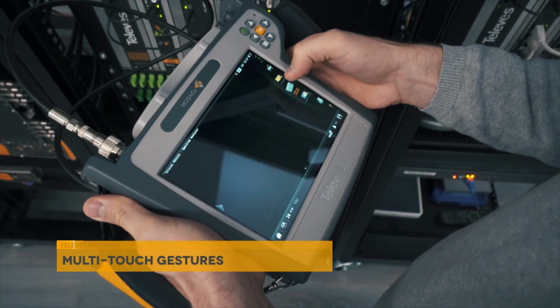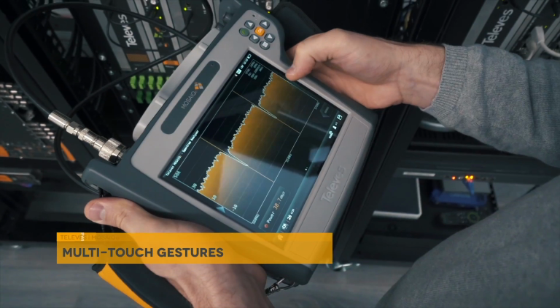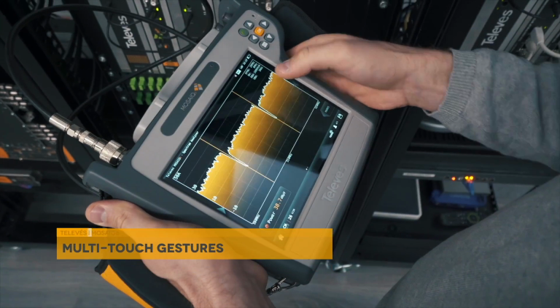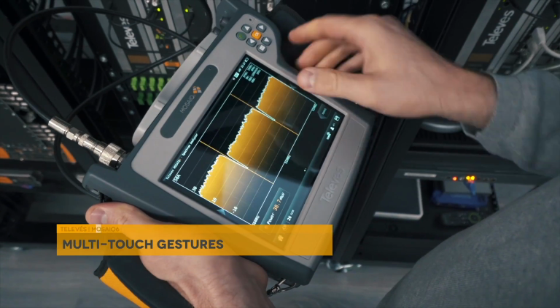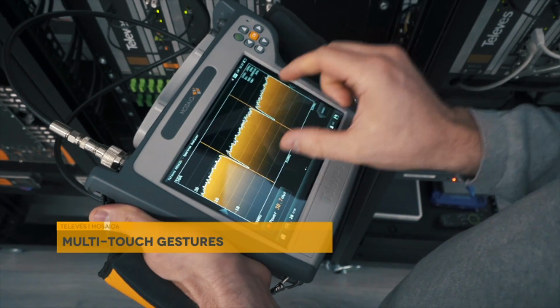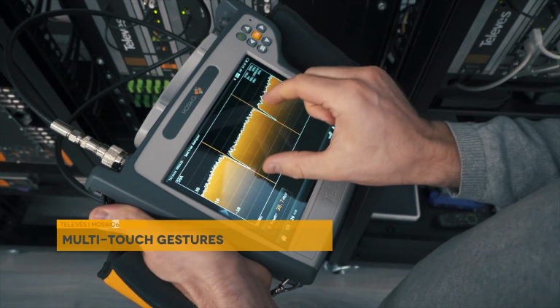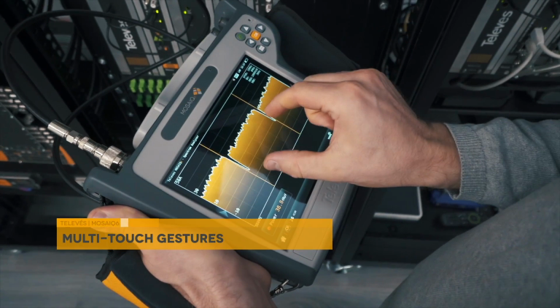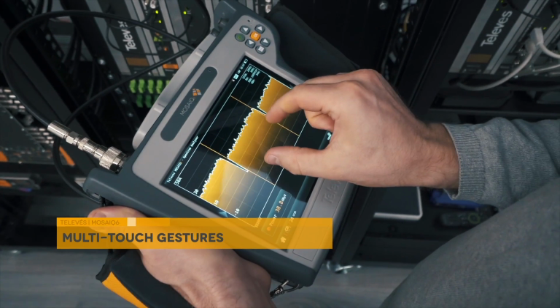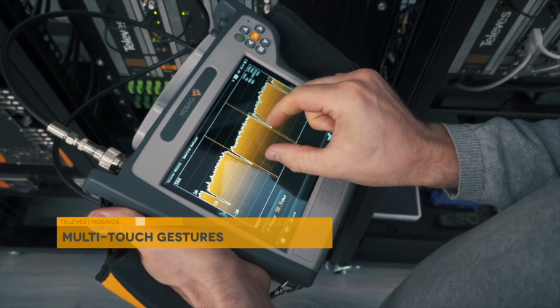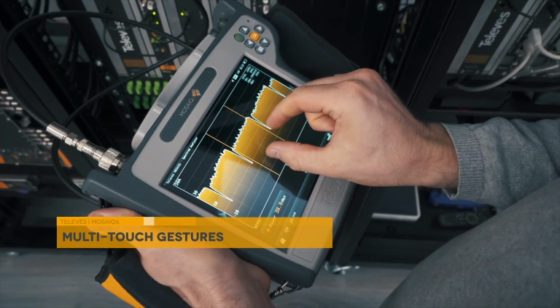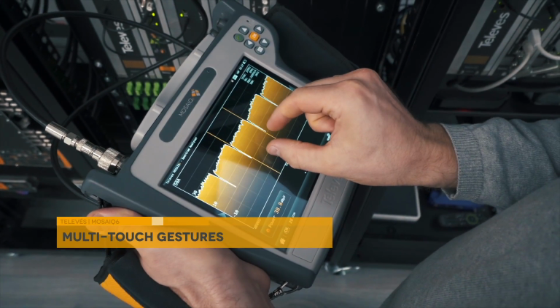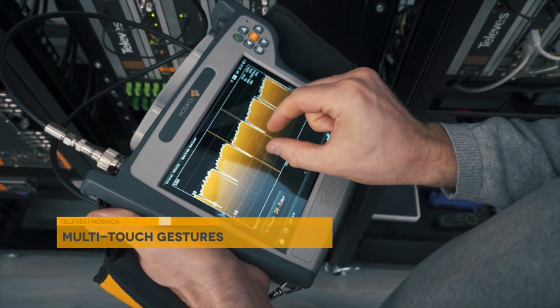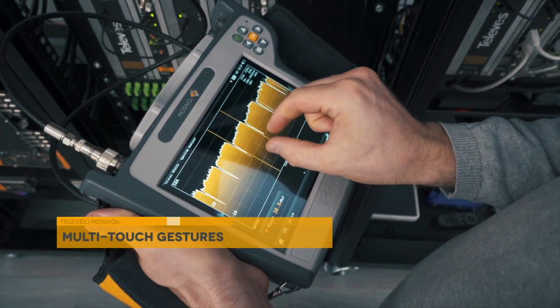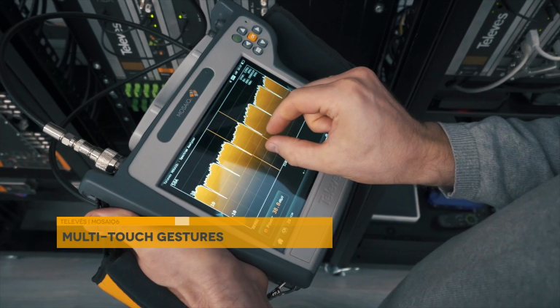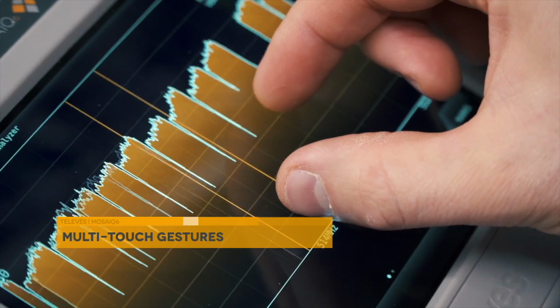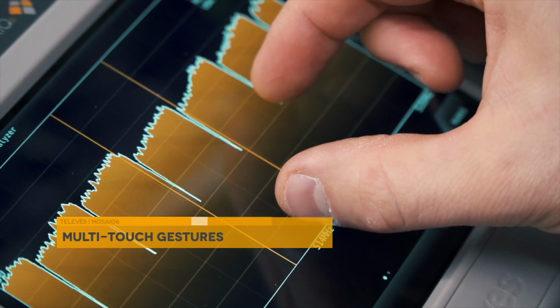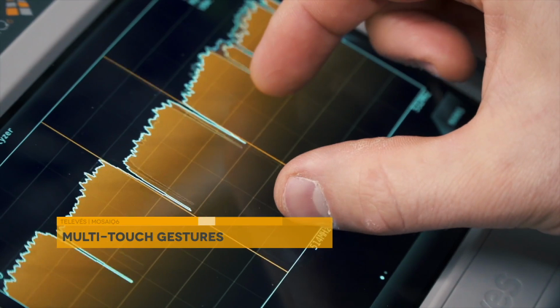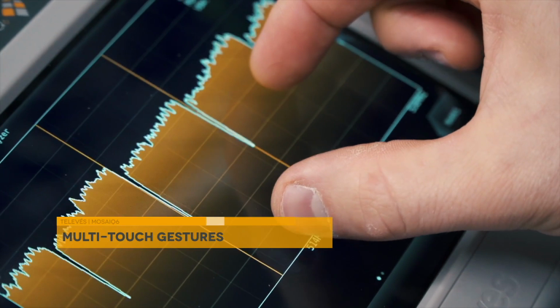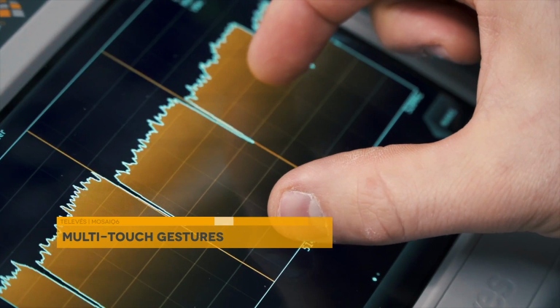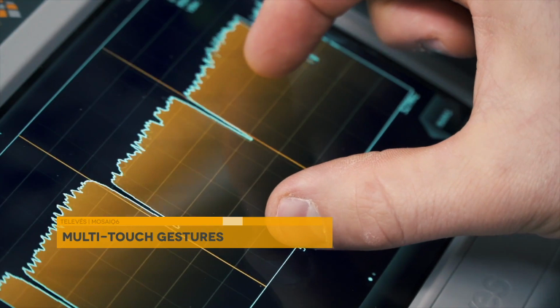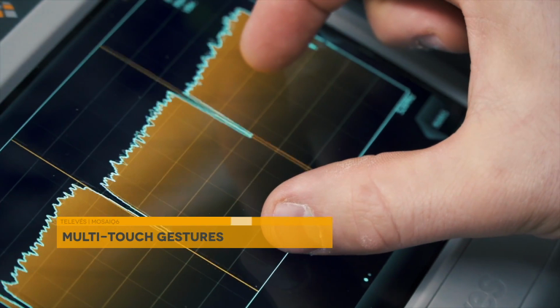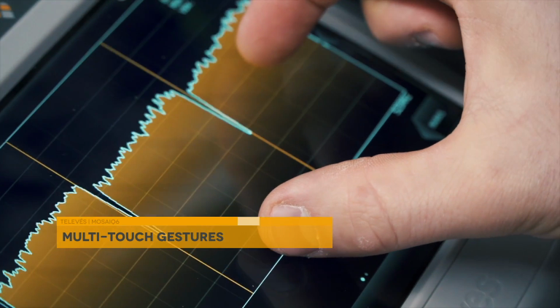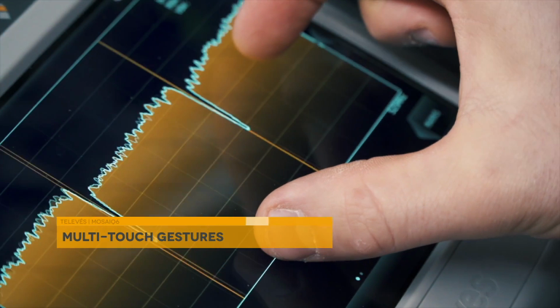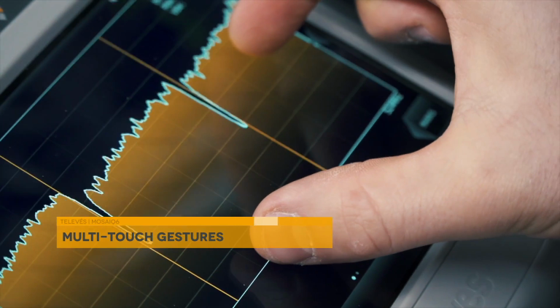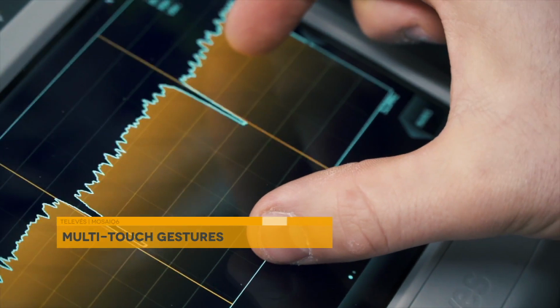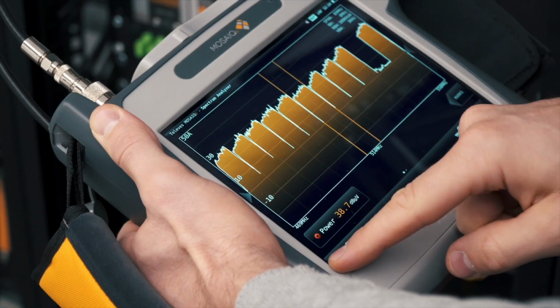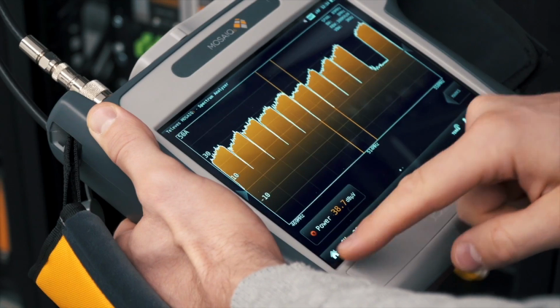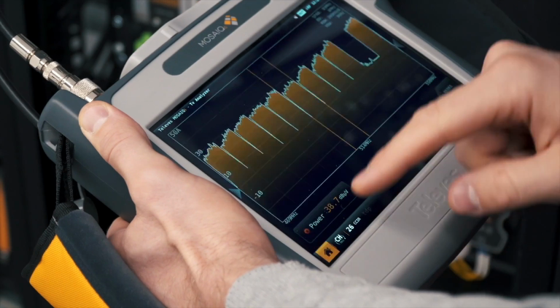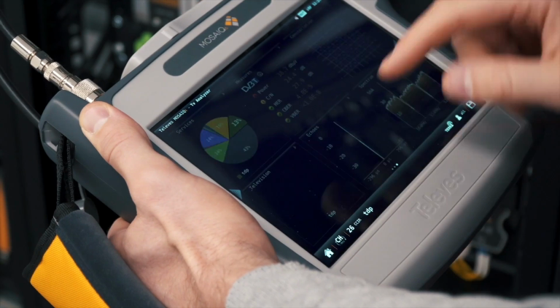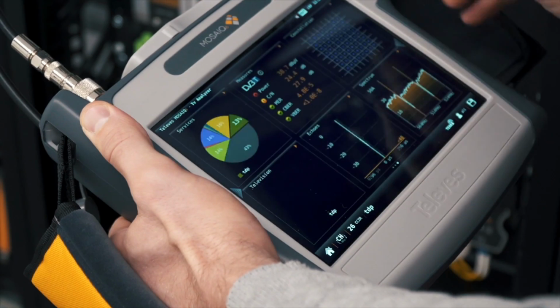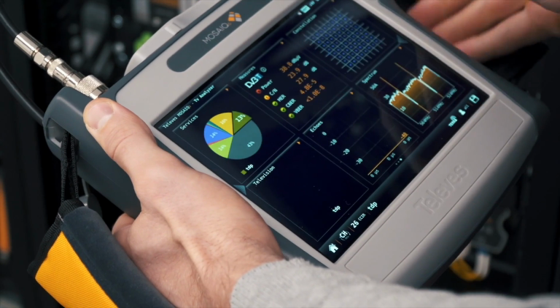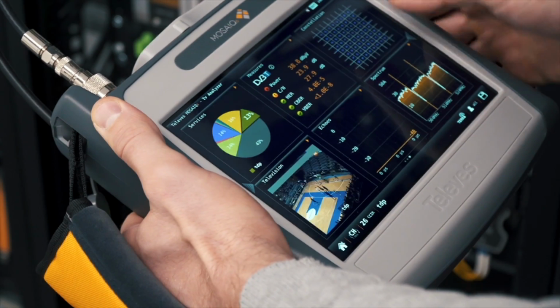The MOSAIC 6 screen reacts to multi-touch gestures in the way expected by the user, which makes it easy and intuitive to use.